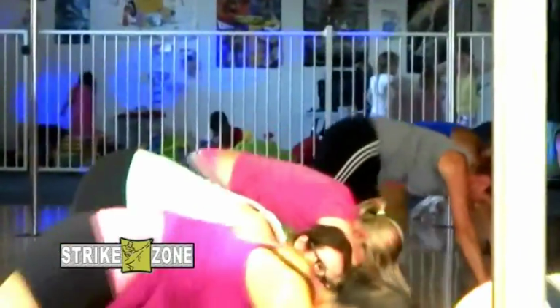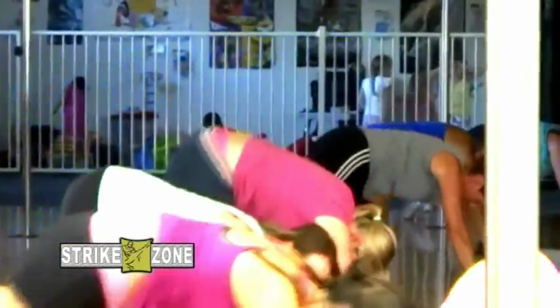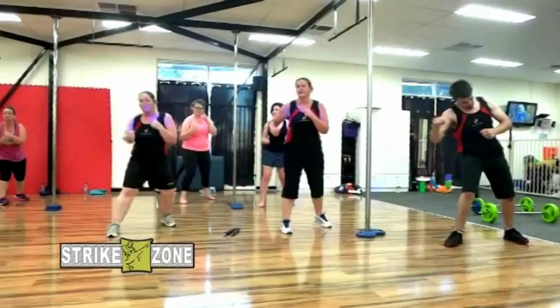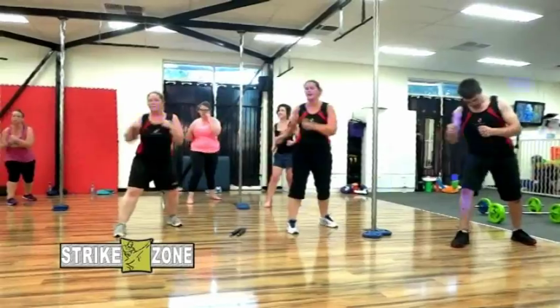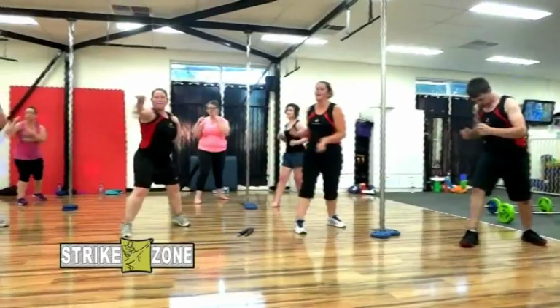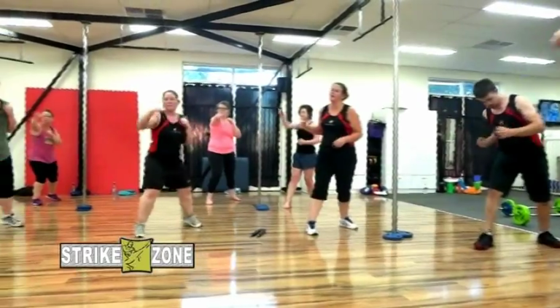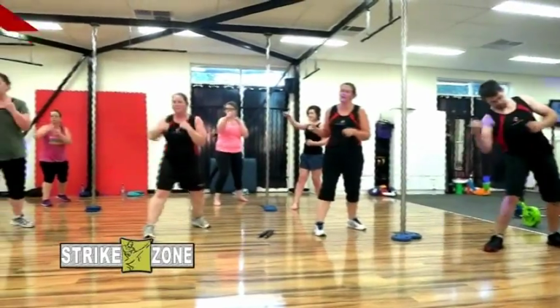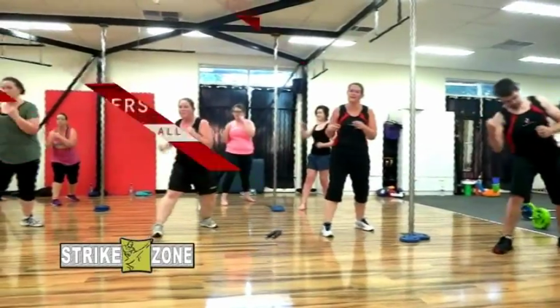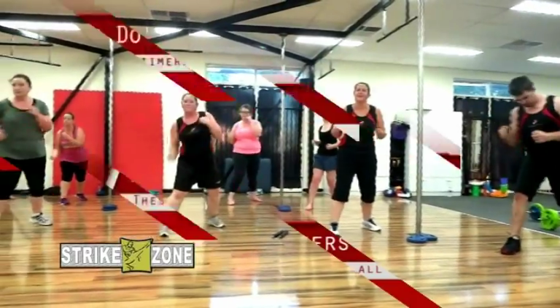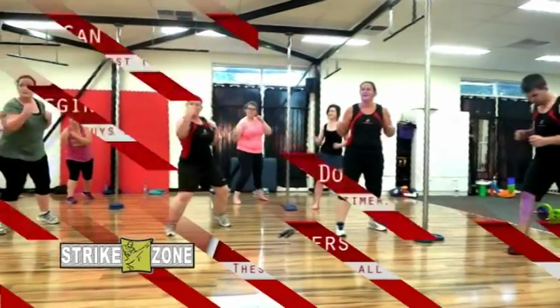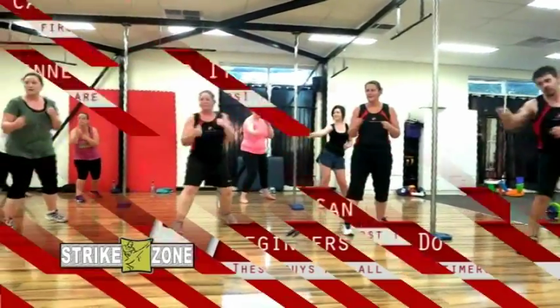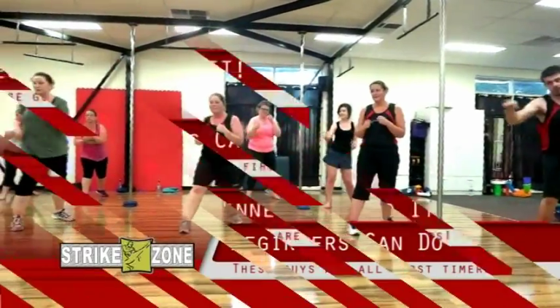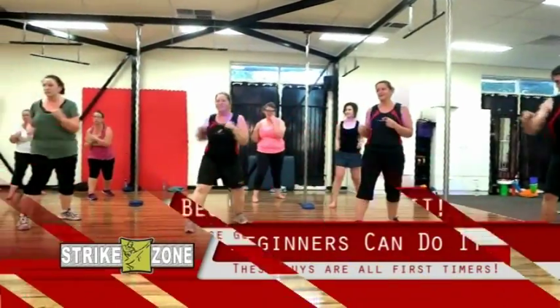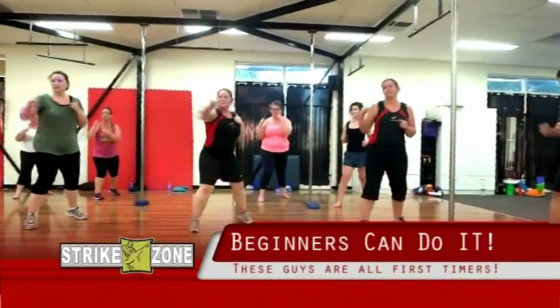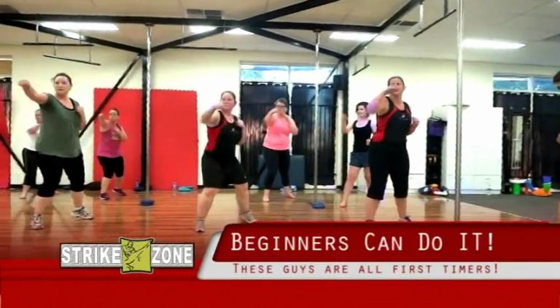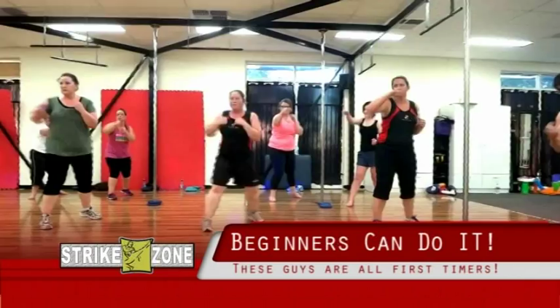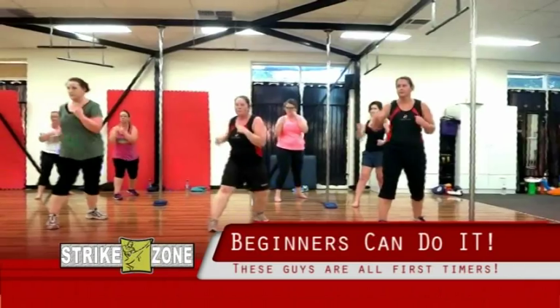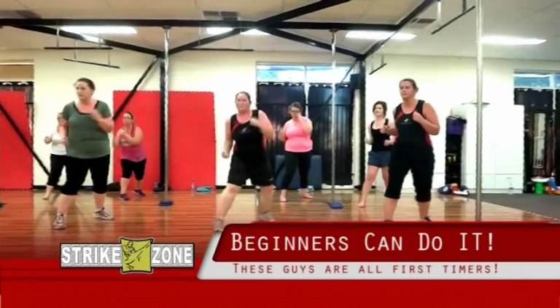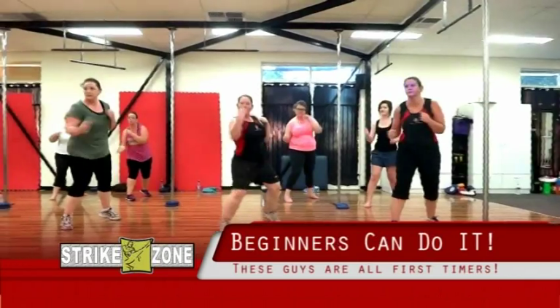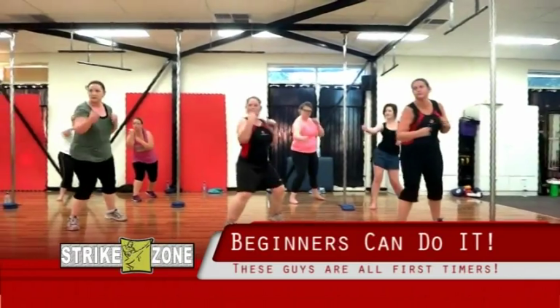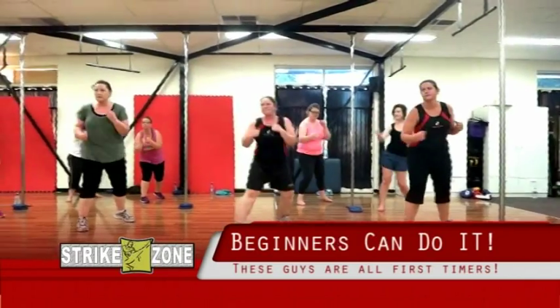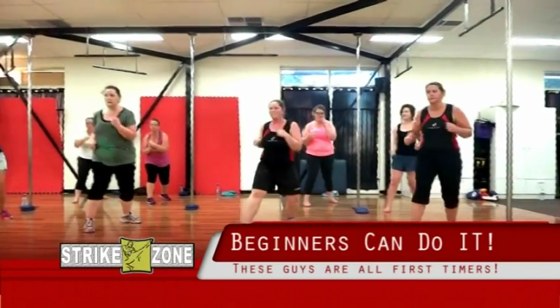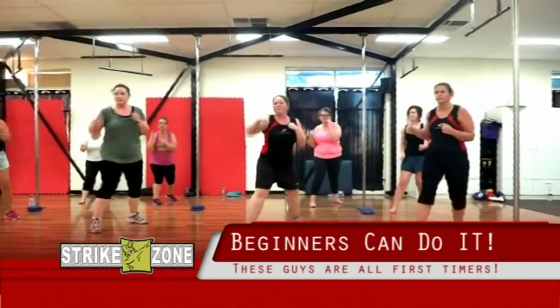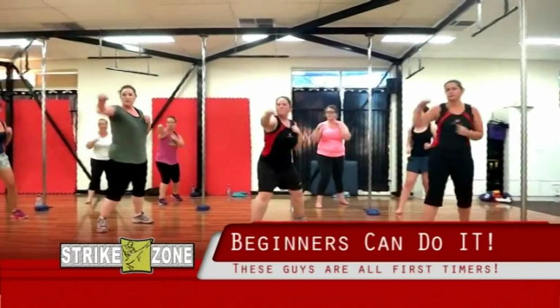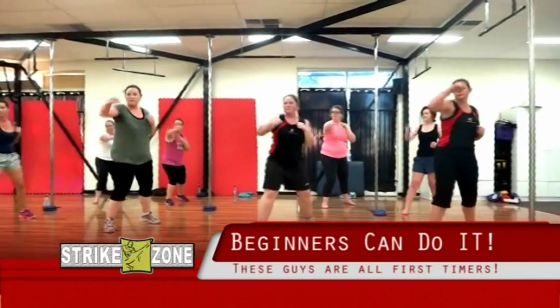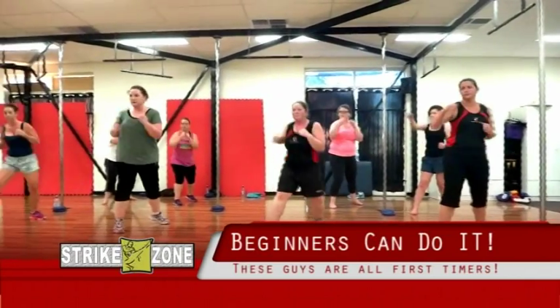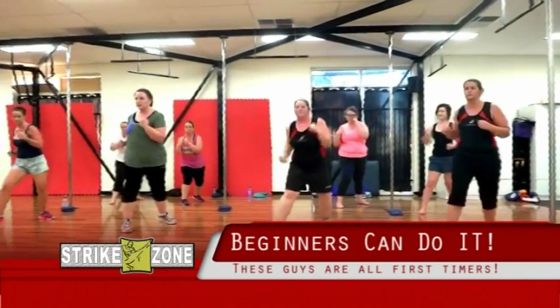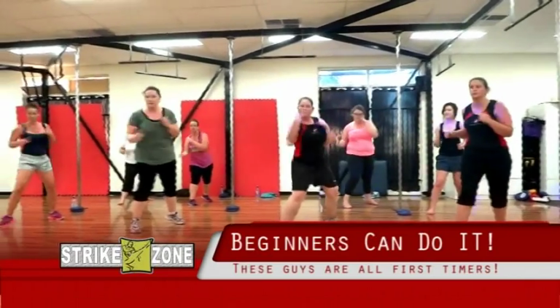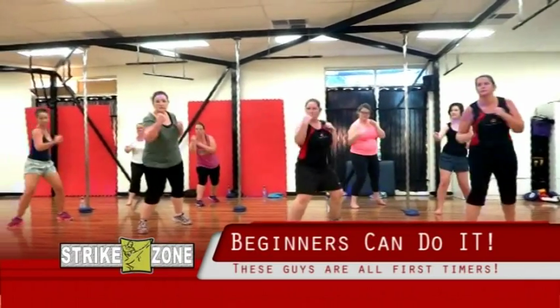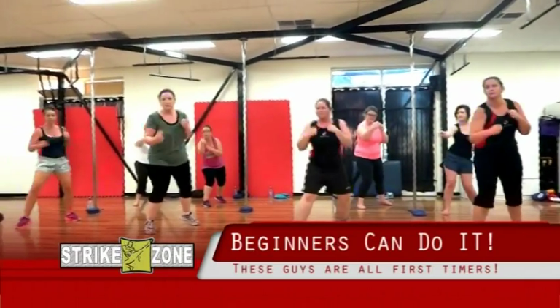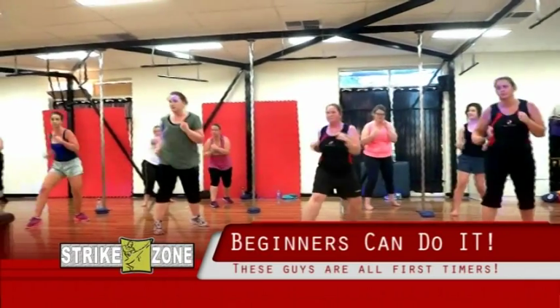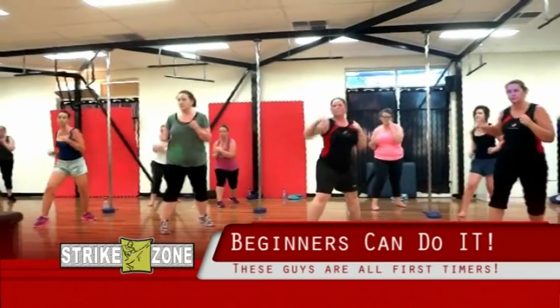While Strike Zone can be really intense, it's also great for beginners. Check these guys out — it's their first time.